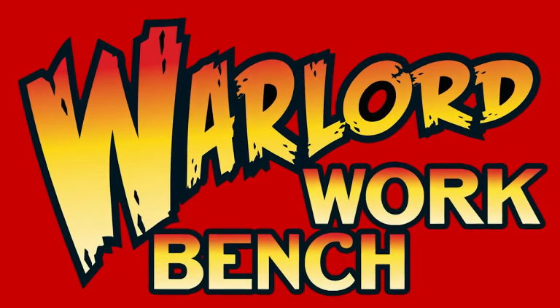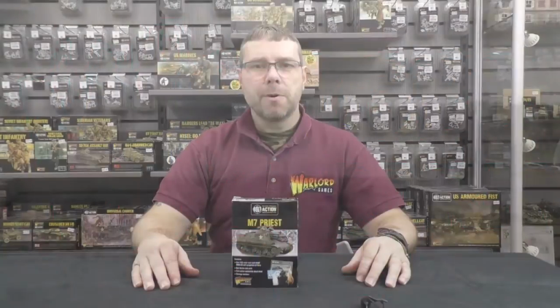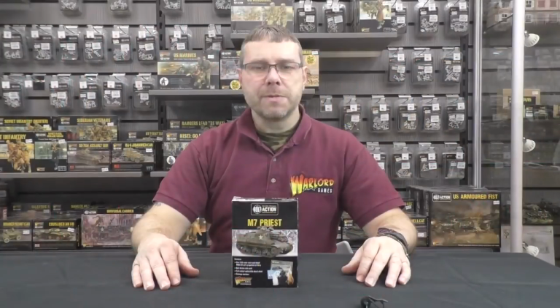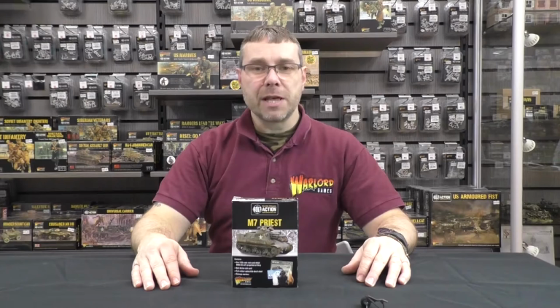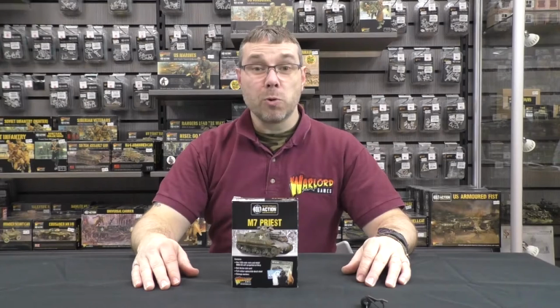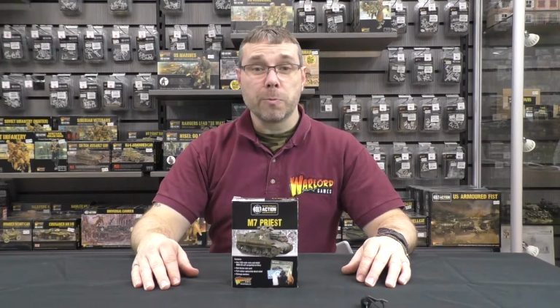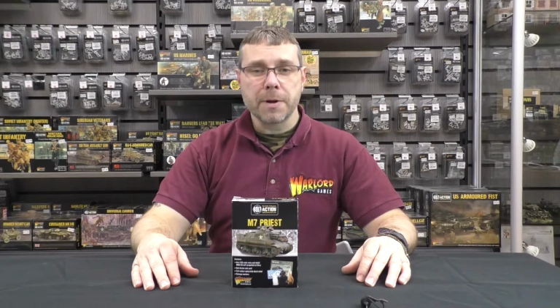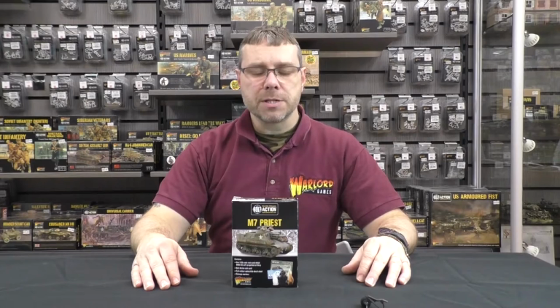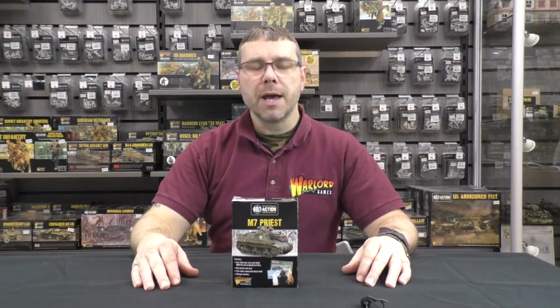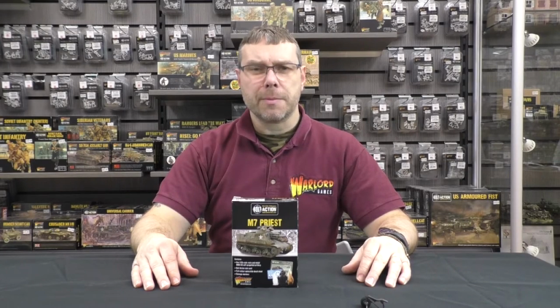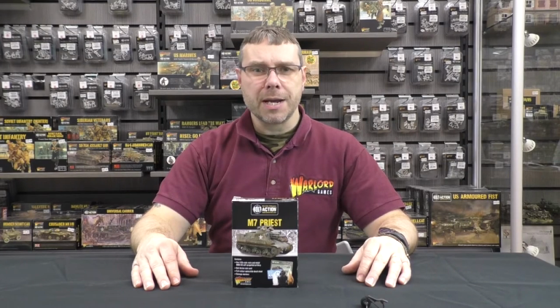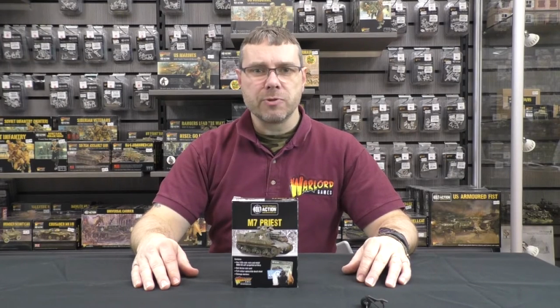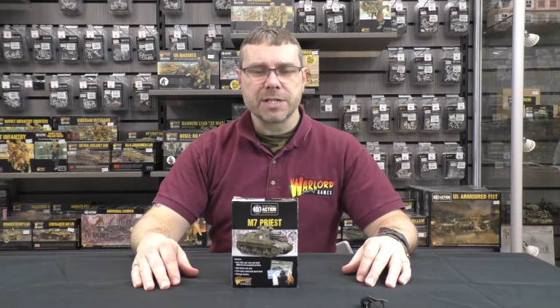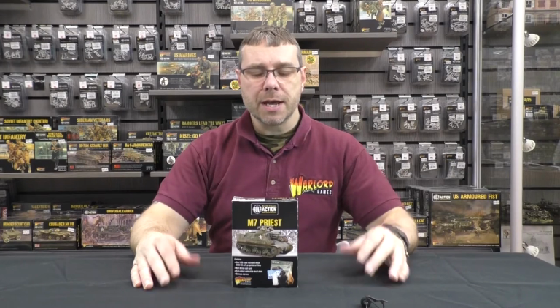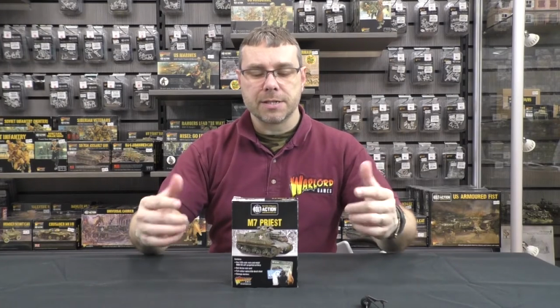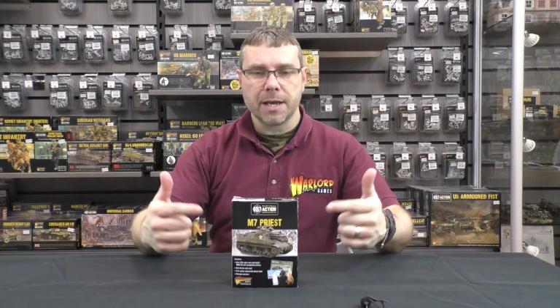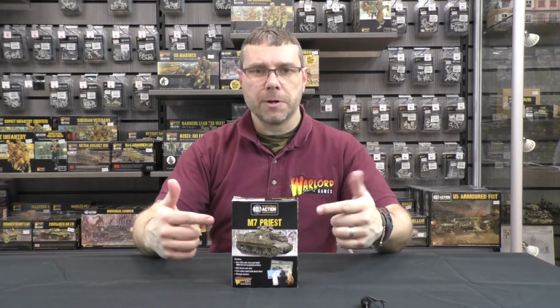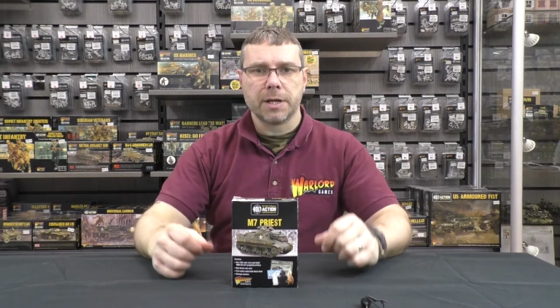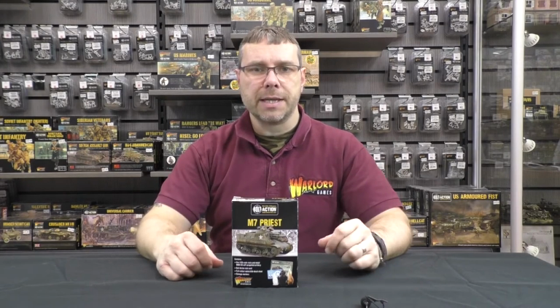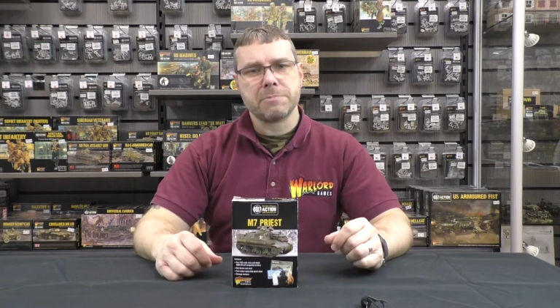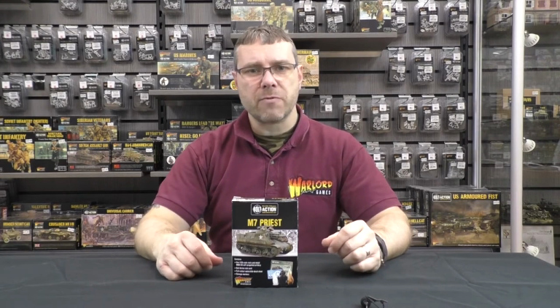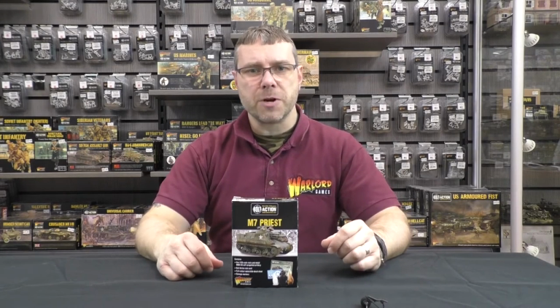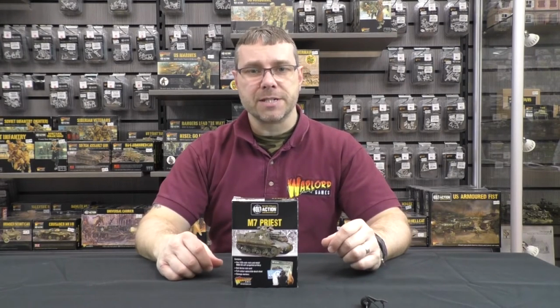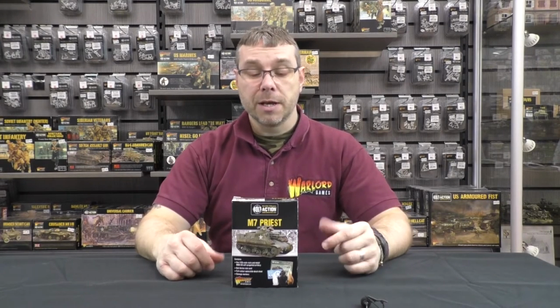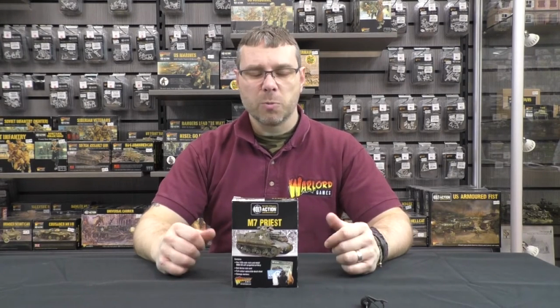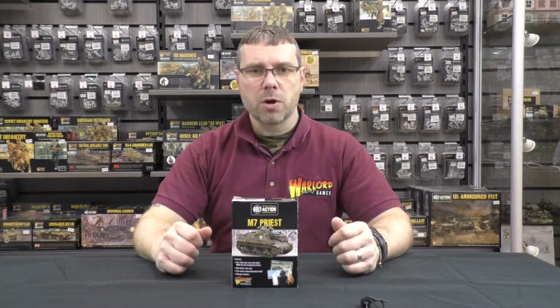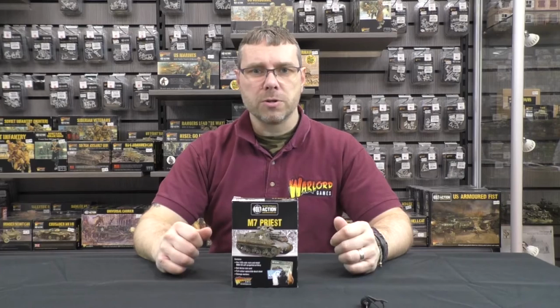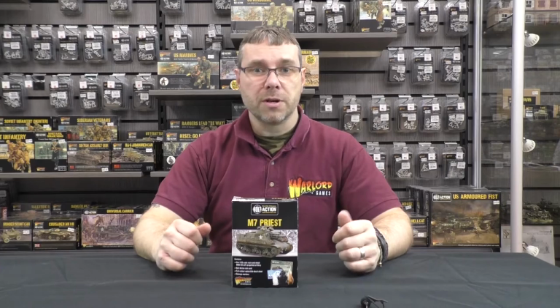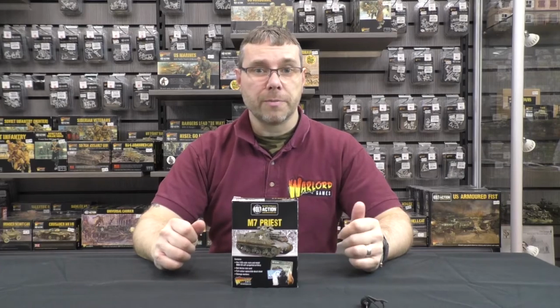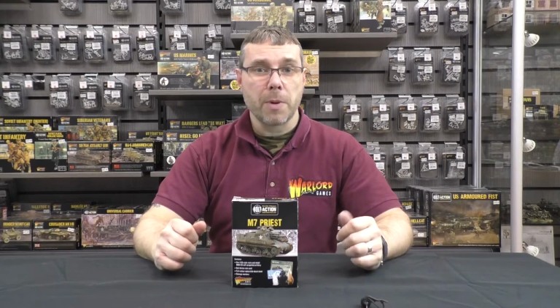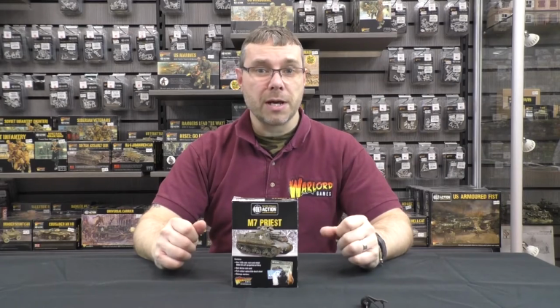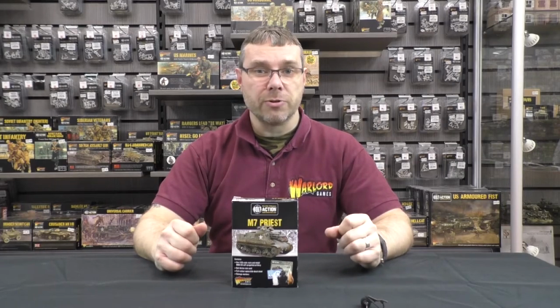Welcome to another Warlord Workbench. My name's Rip C and today we're looking at the M7 Priest, the workhorse of the mobile artillery.